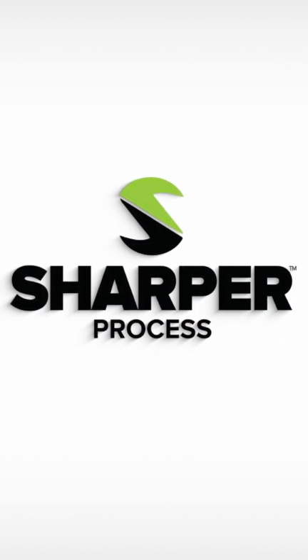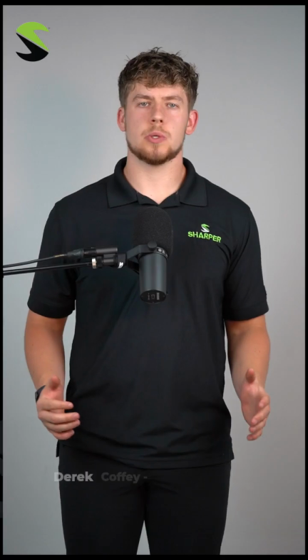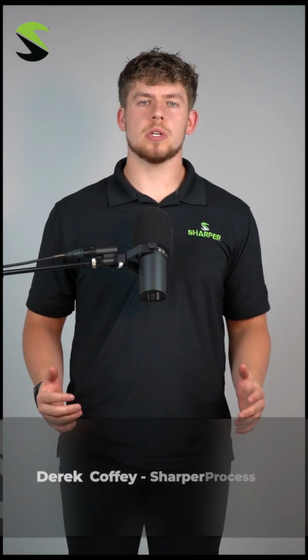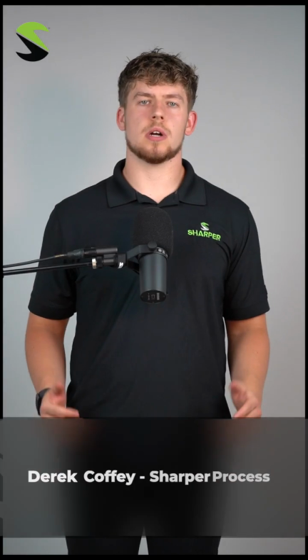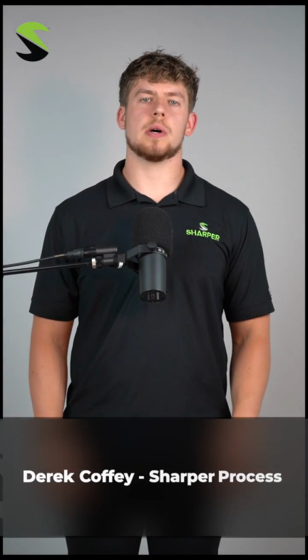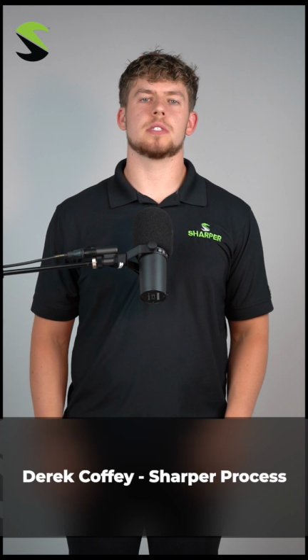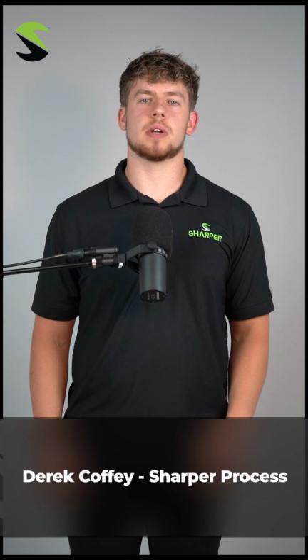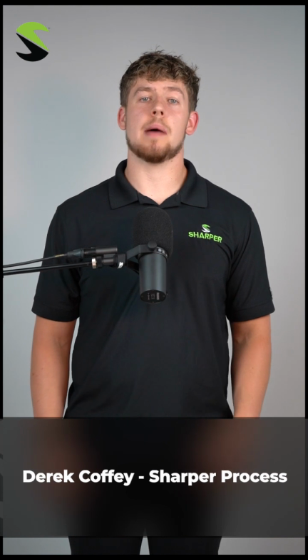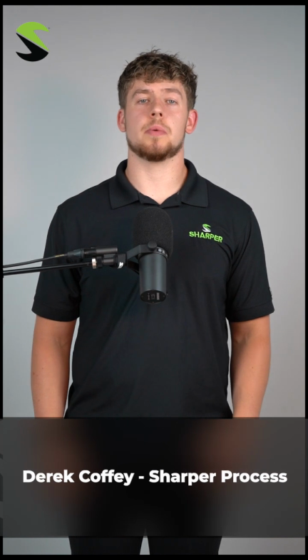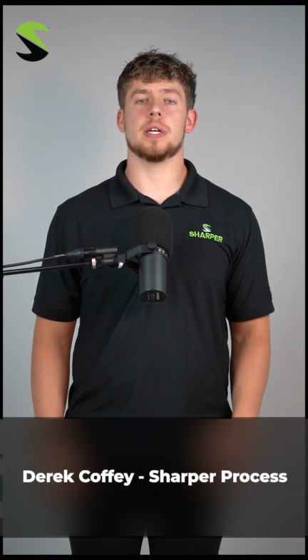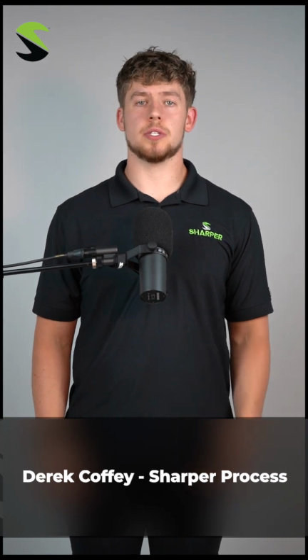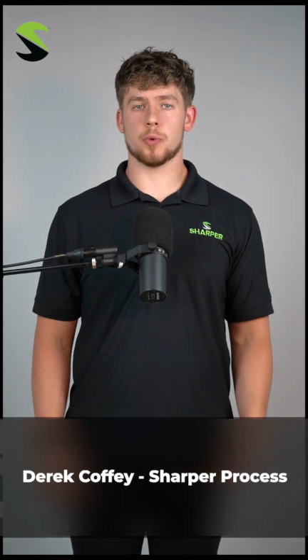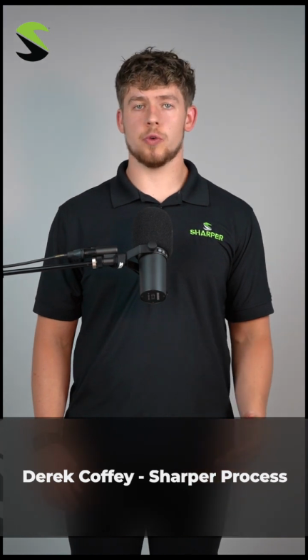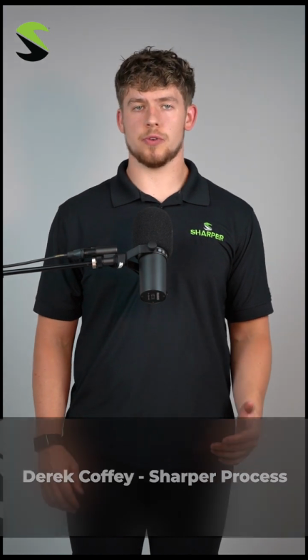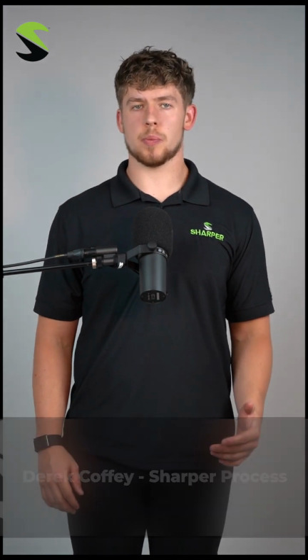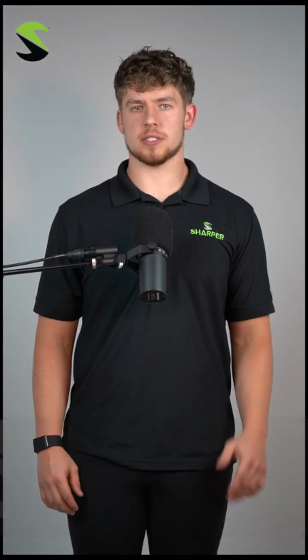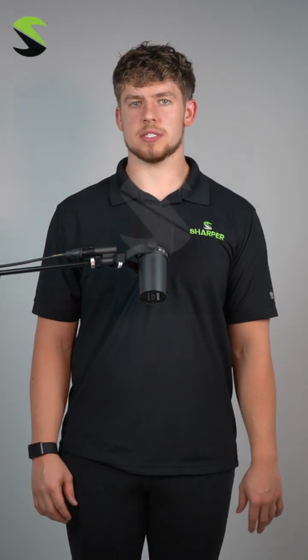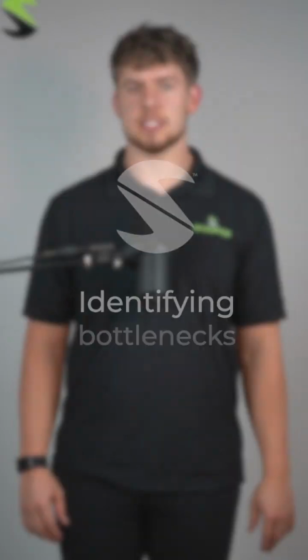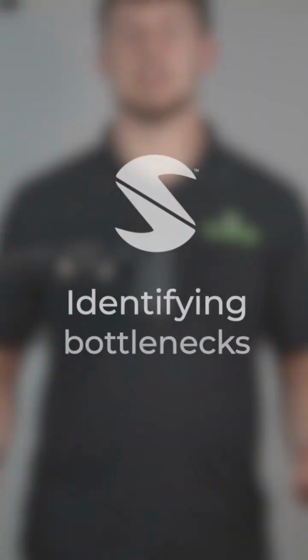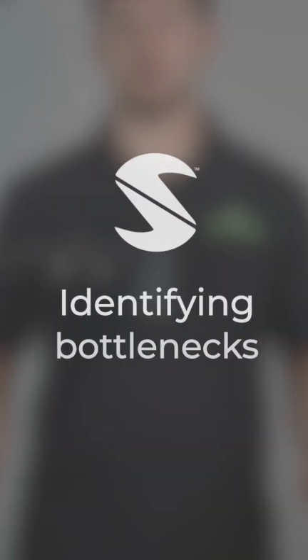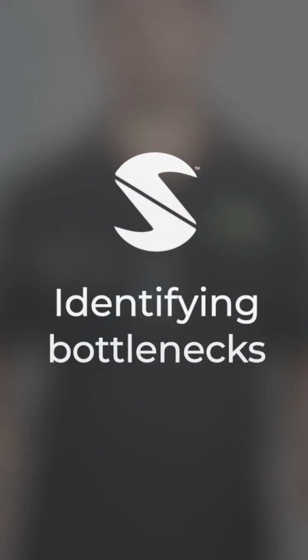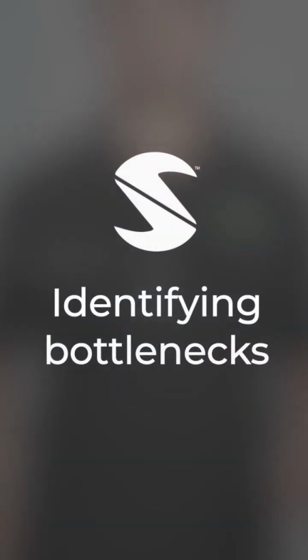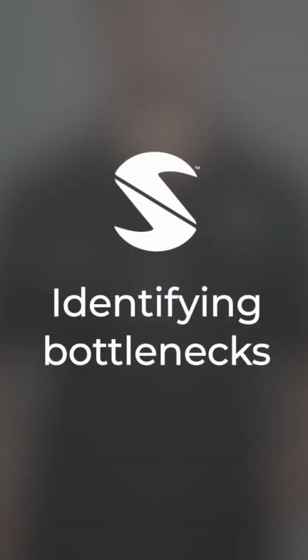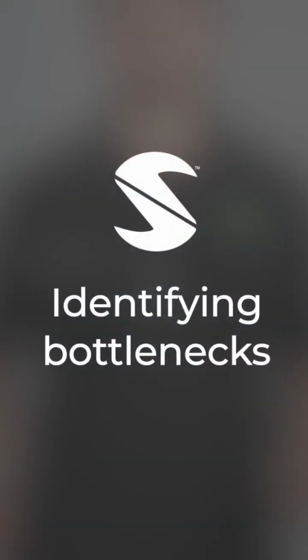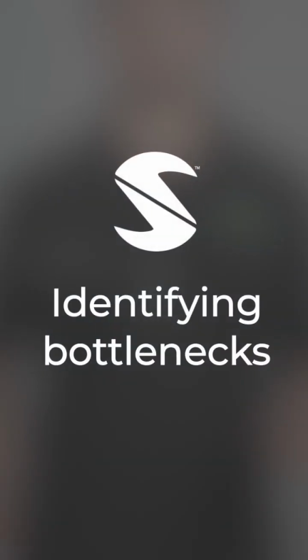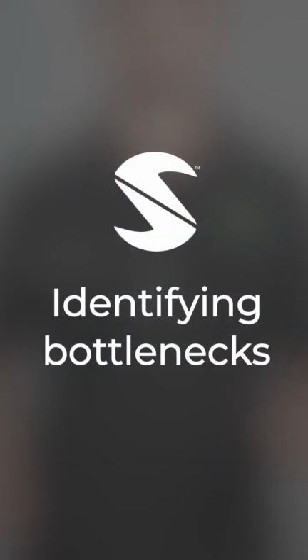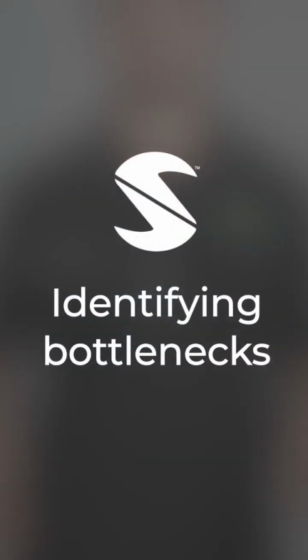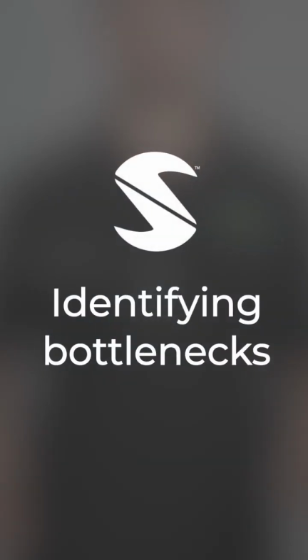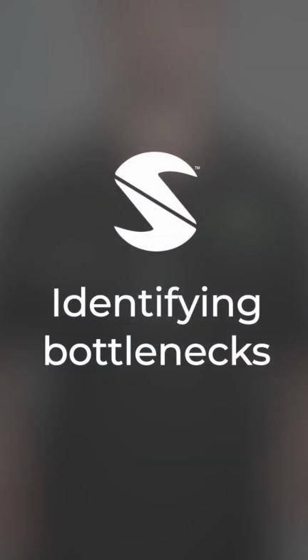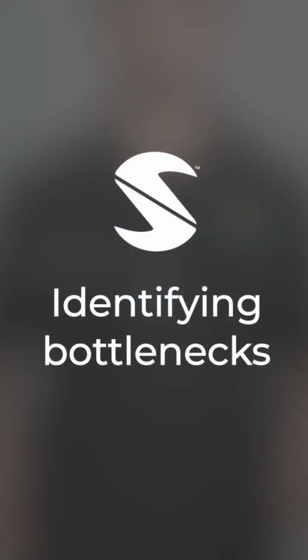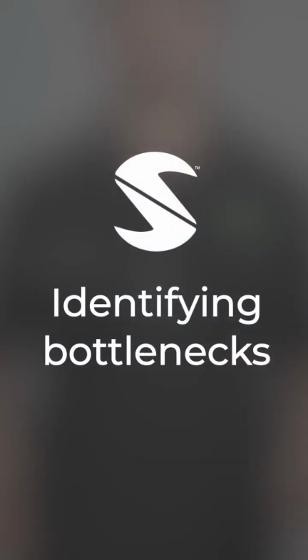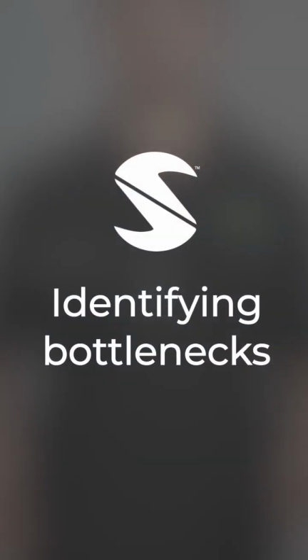We want to talk about some common ways to improve your processes. The first one is obviously identifying bottlenecks.